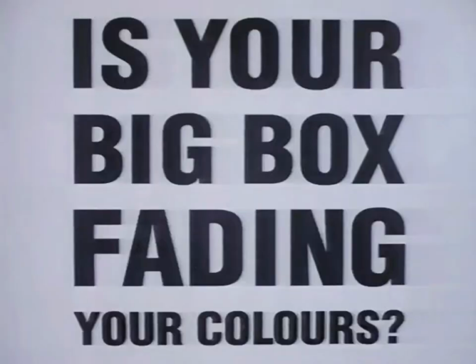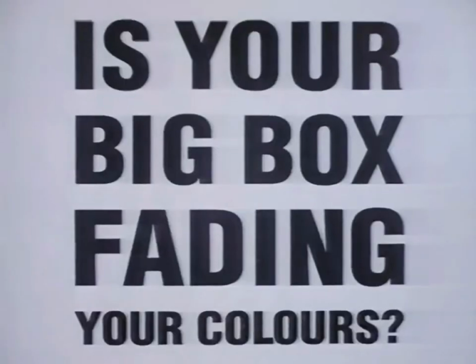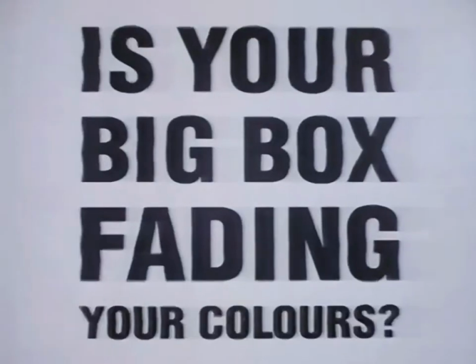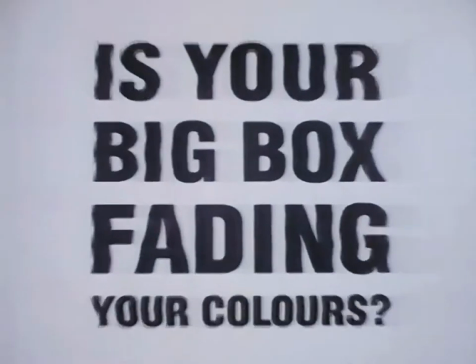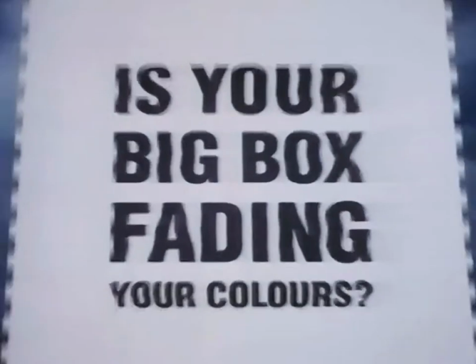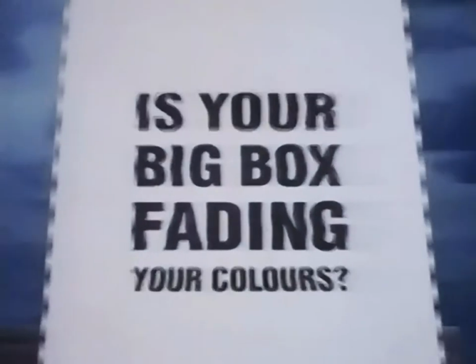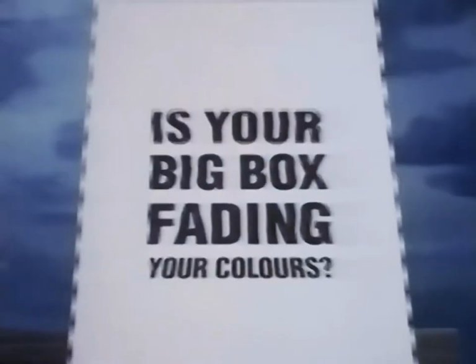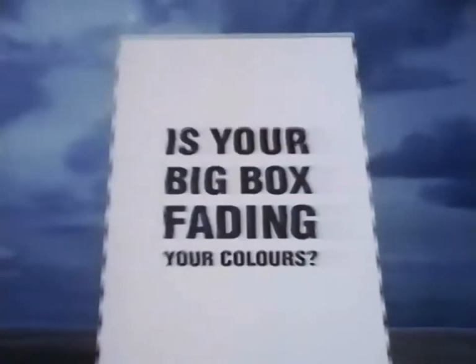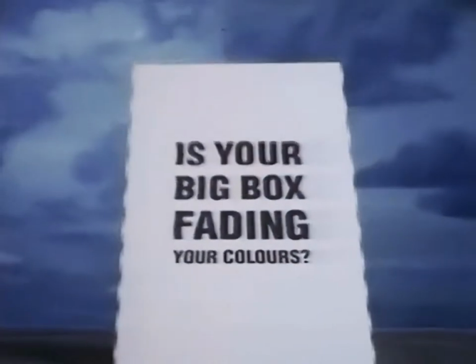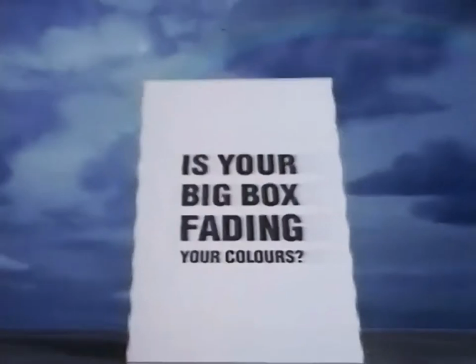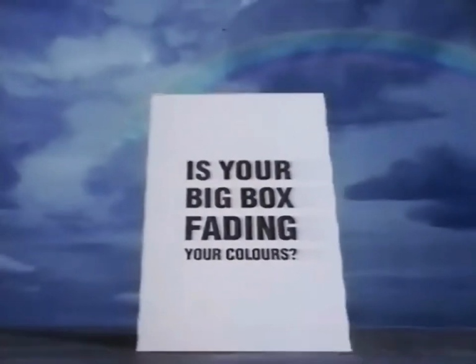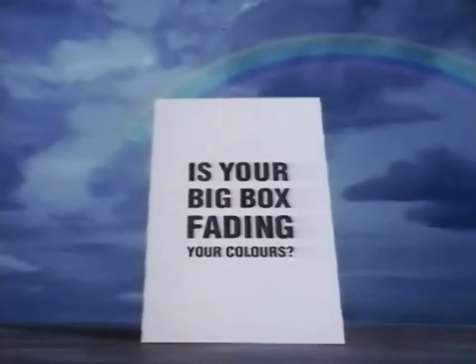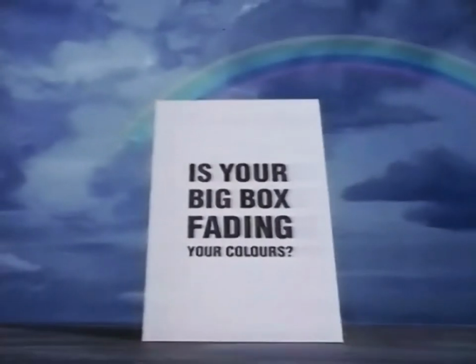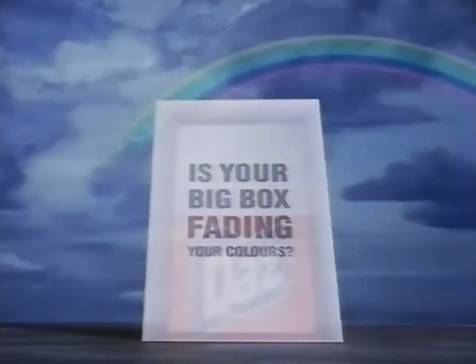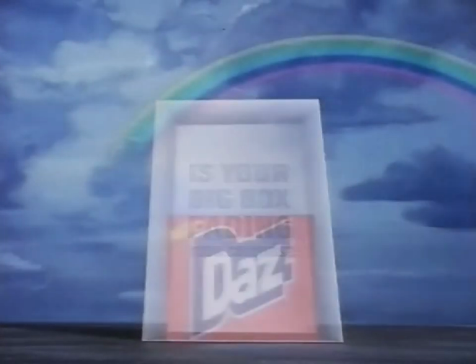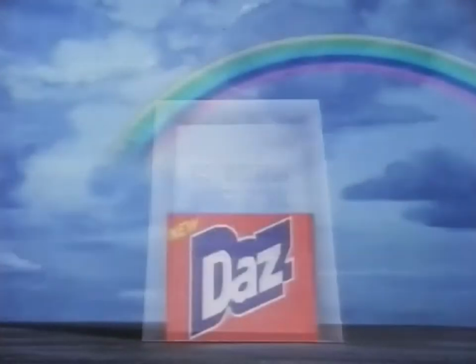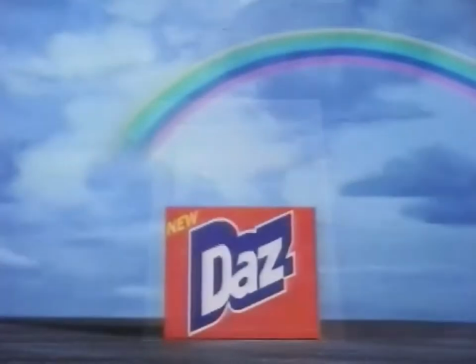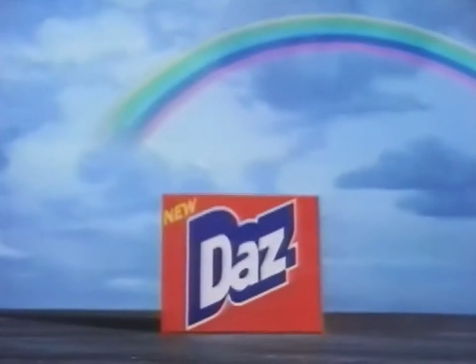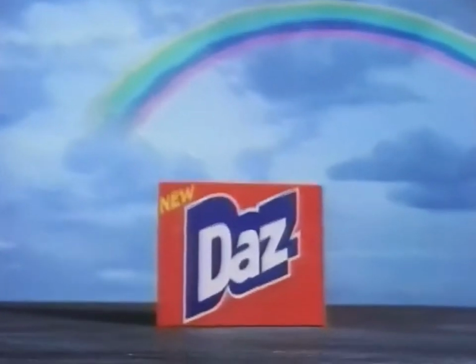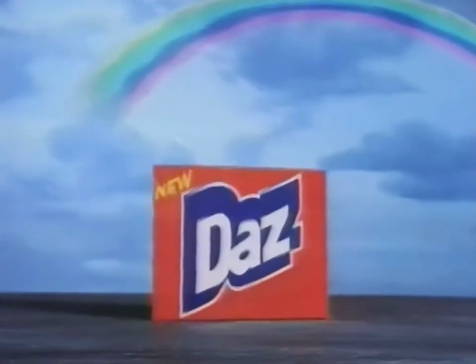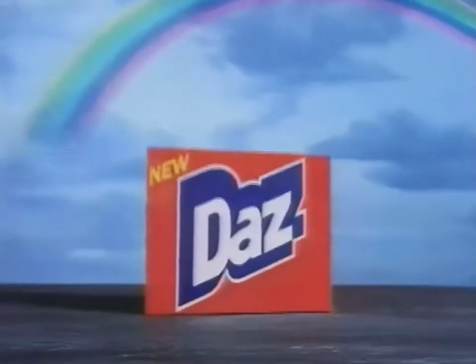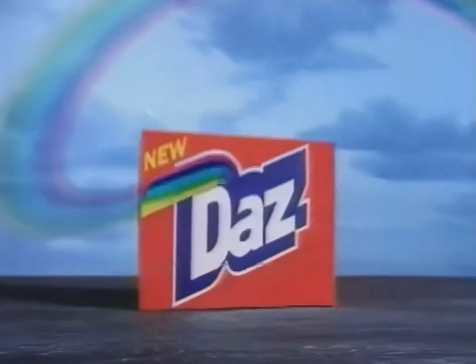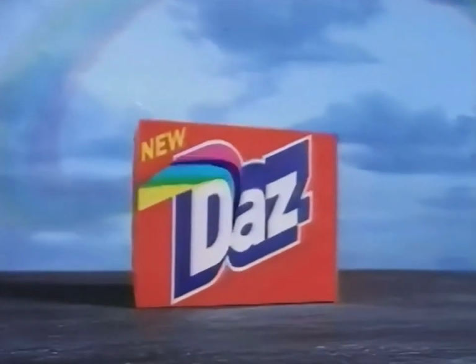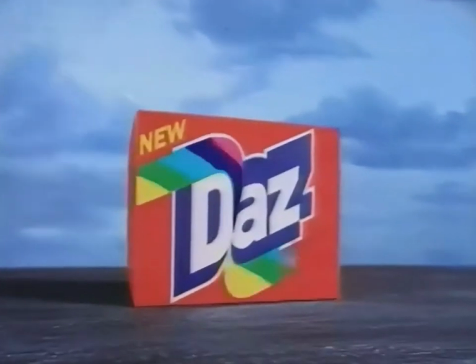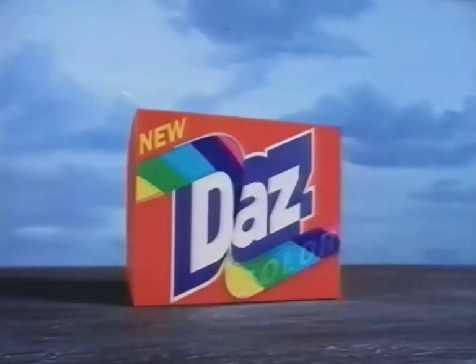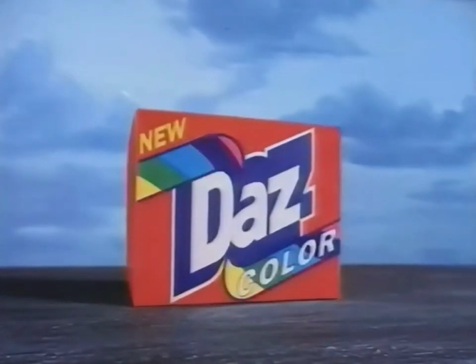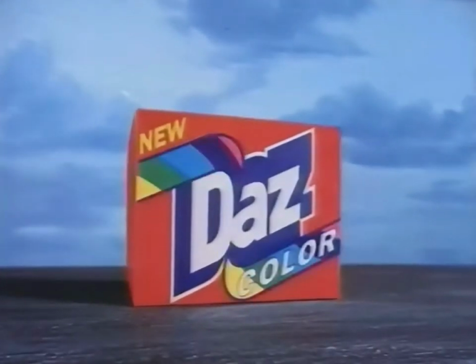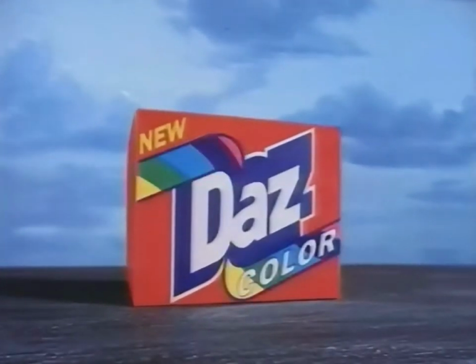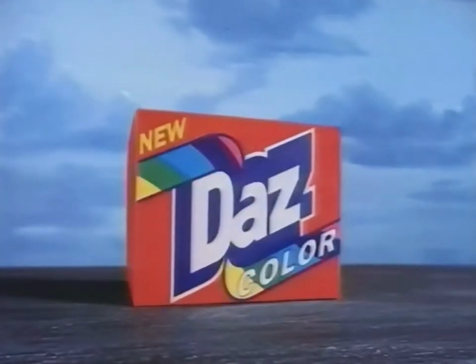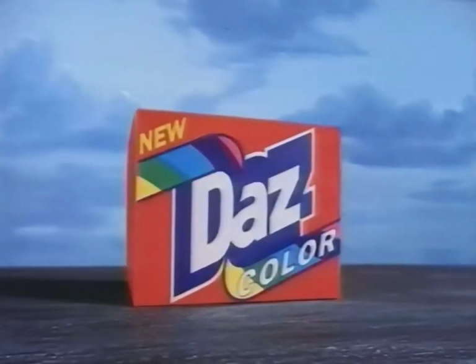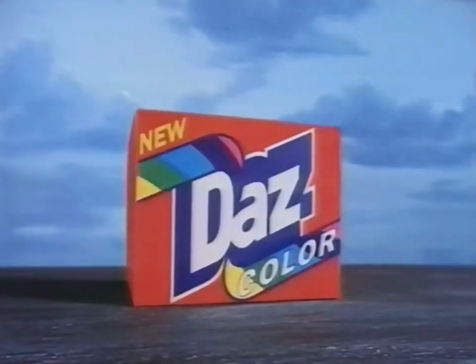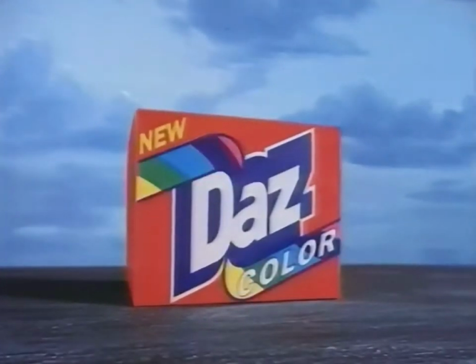Is your big box powder fading your colours? Now there's totally new Daz Colour, to help keep colours brighter for longer.